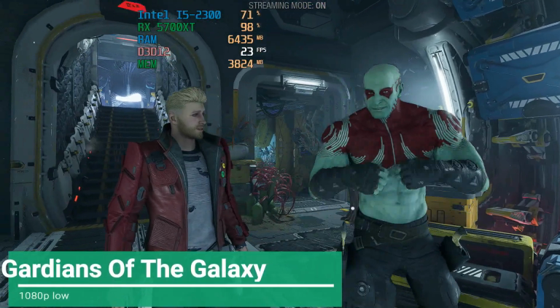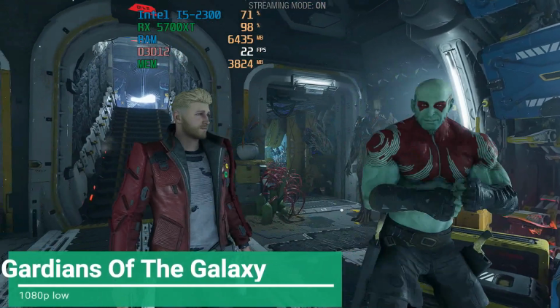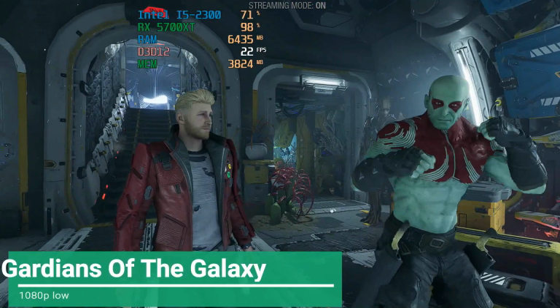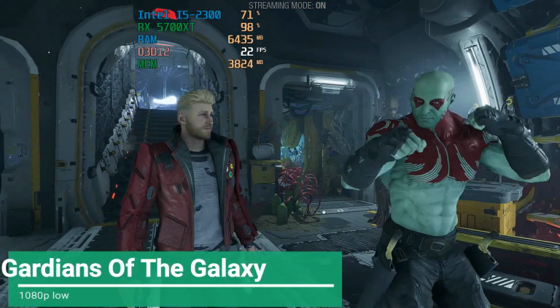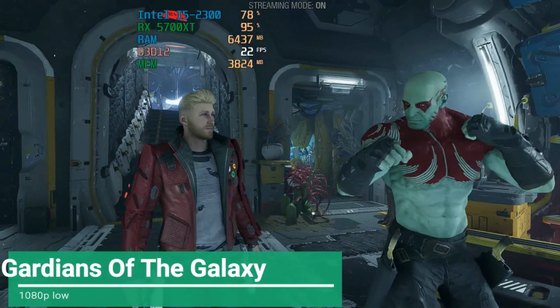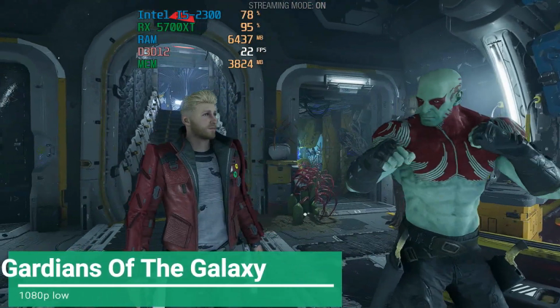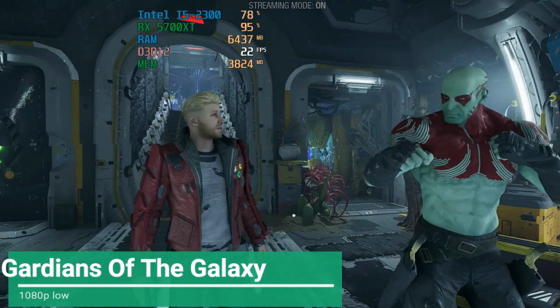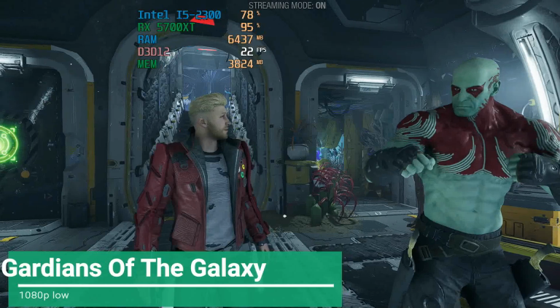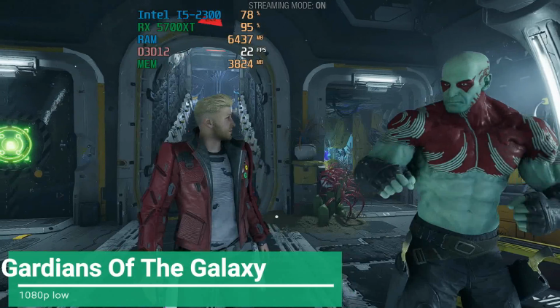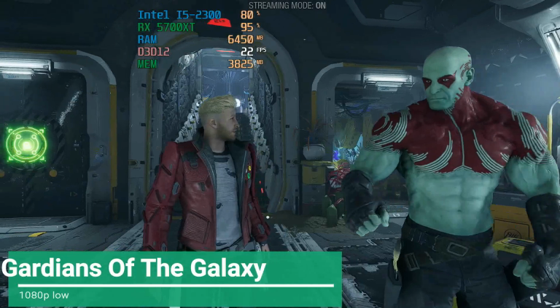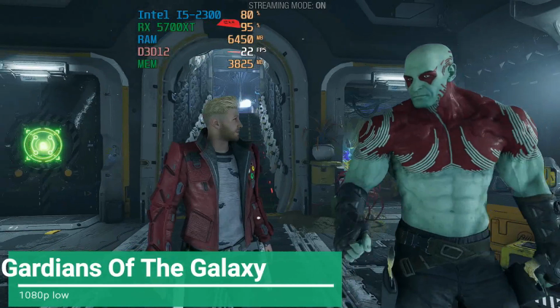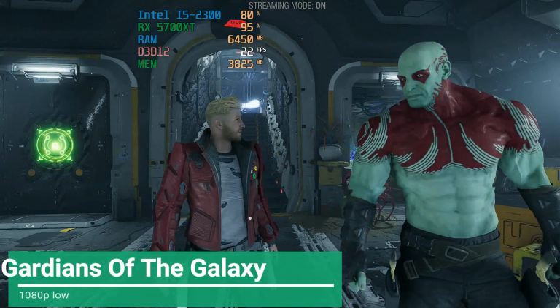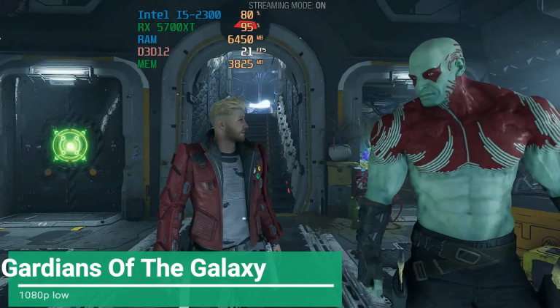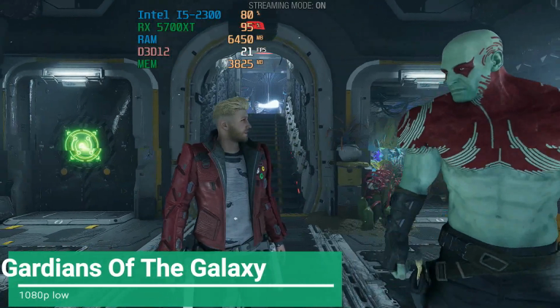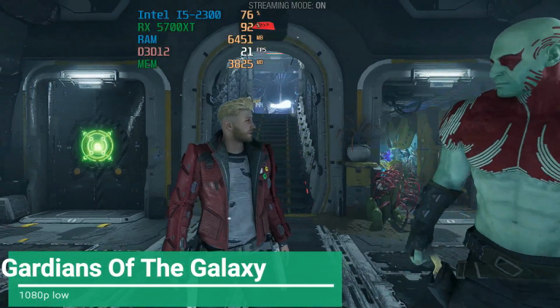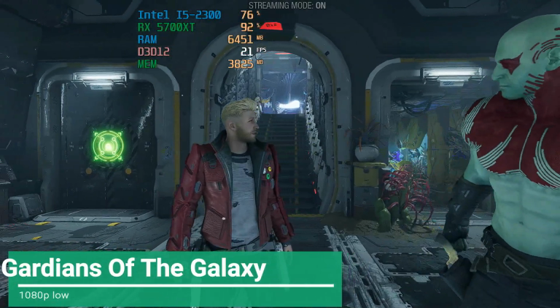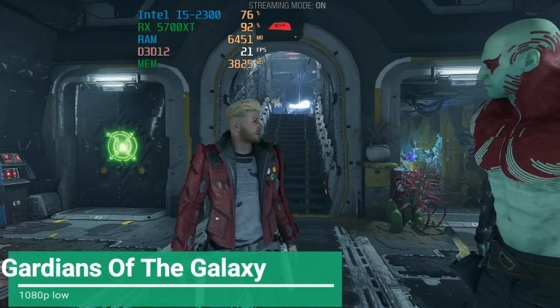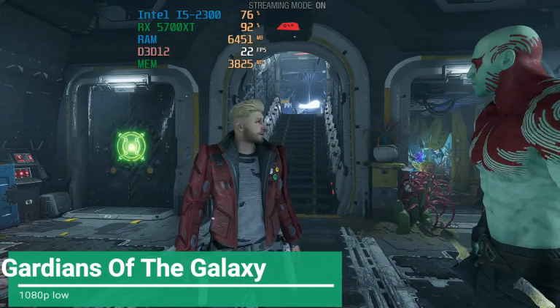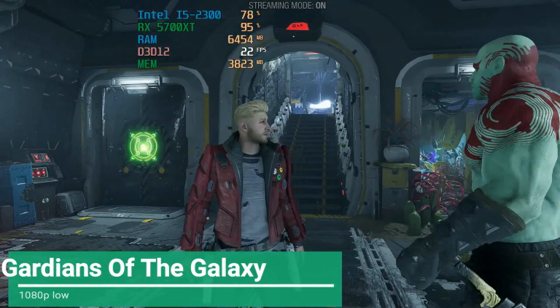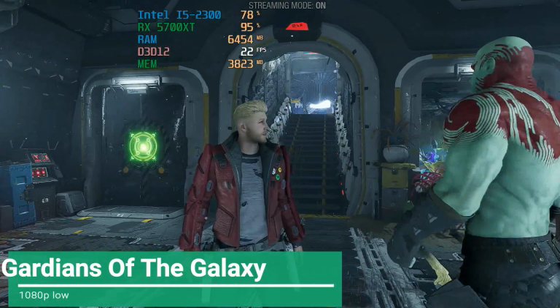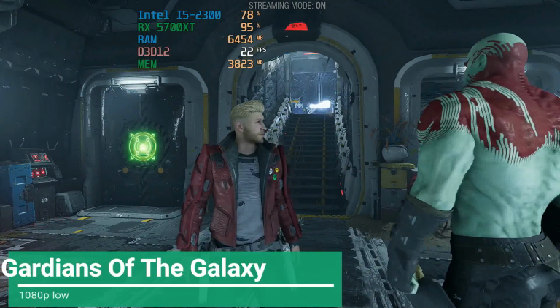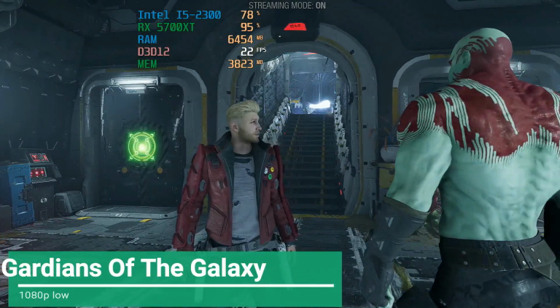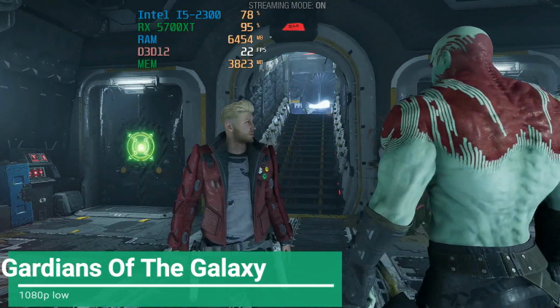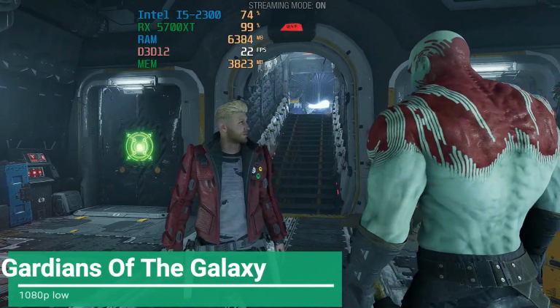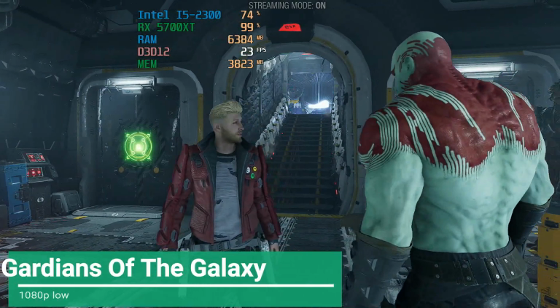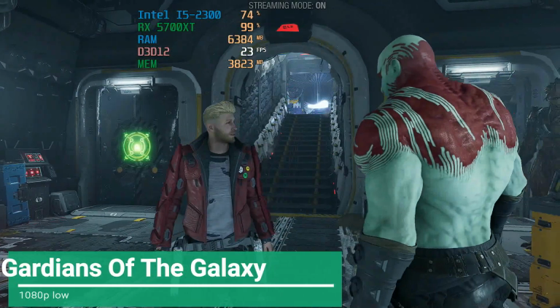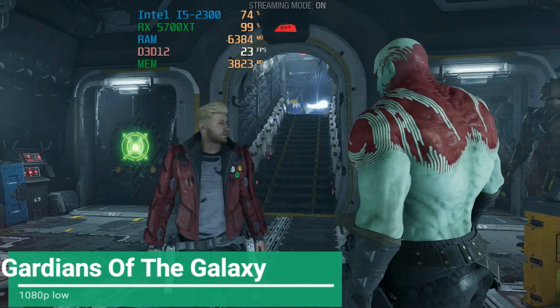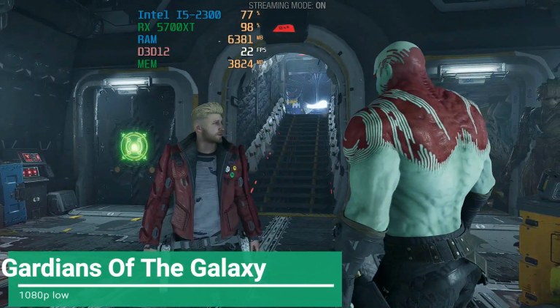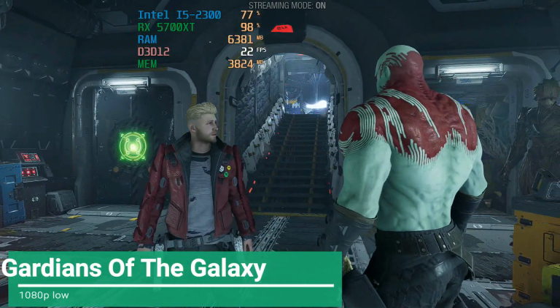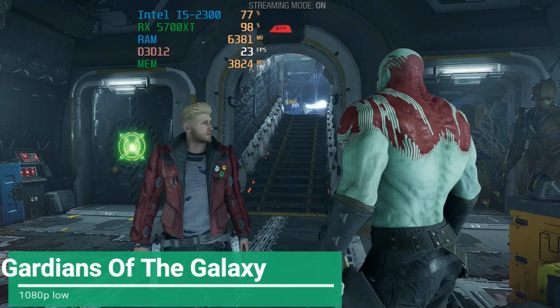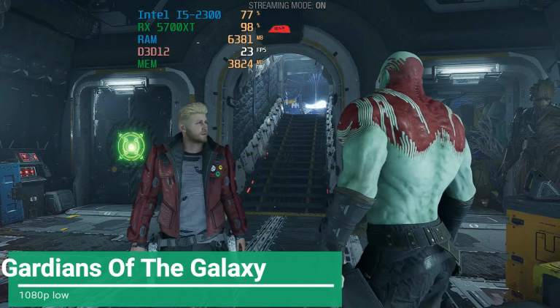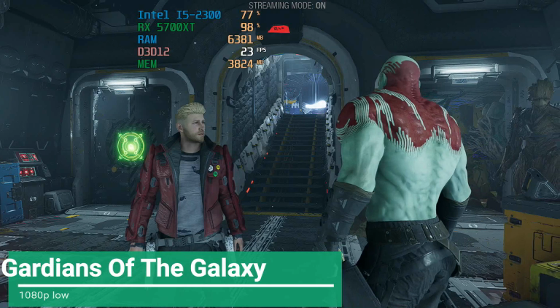Cool it, muscles. Lady Hellbender ain't gonna buy damaged goods. Good — I will aim to preserve the integrity of the beast as best I can.